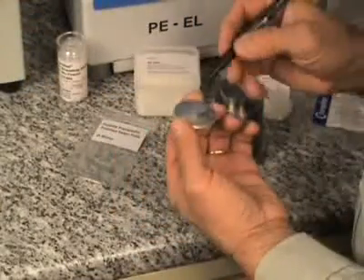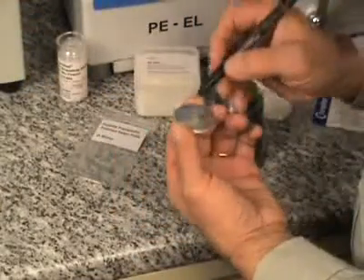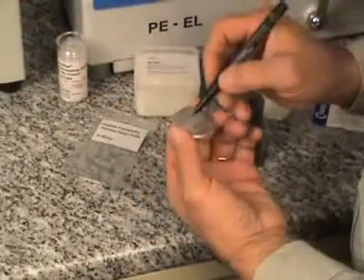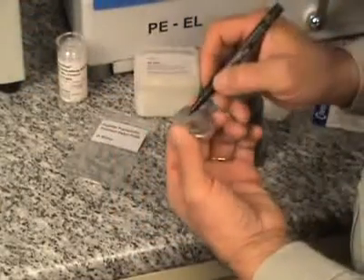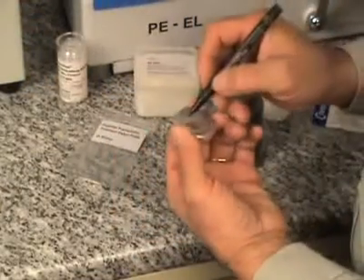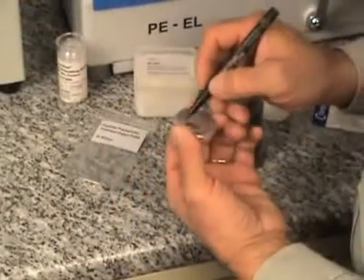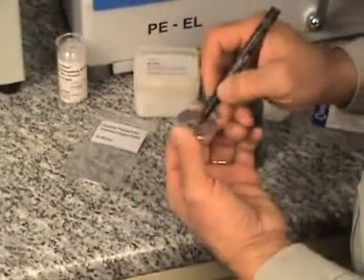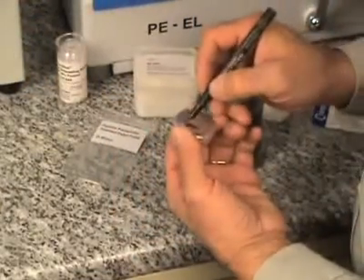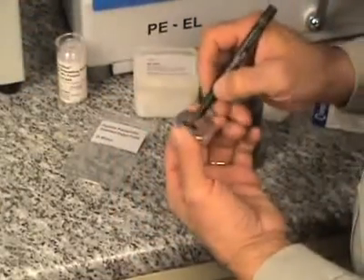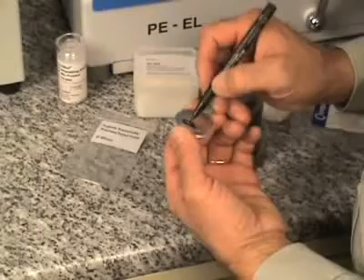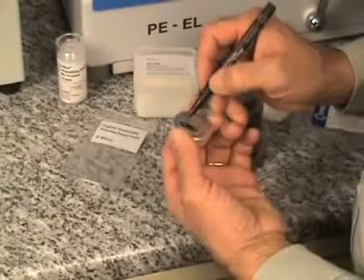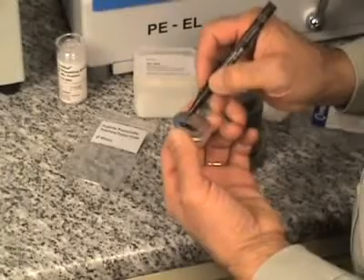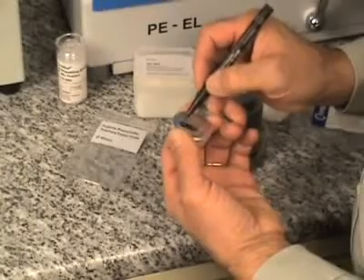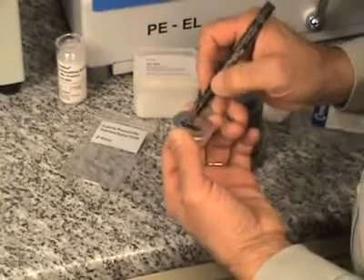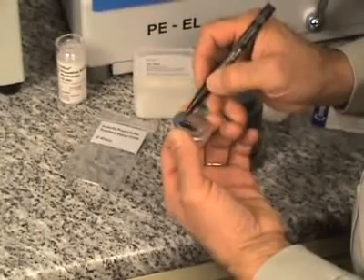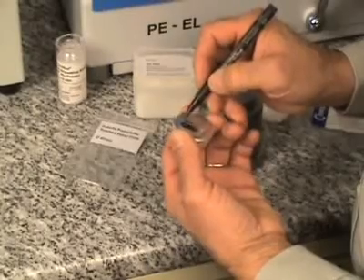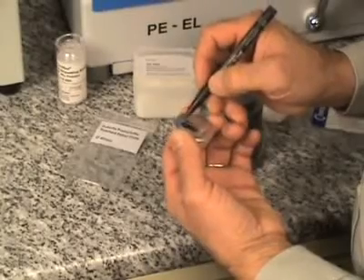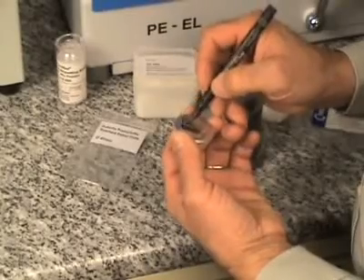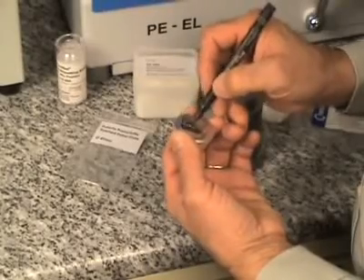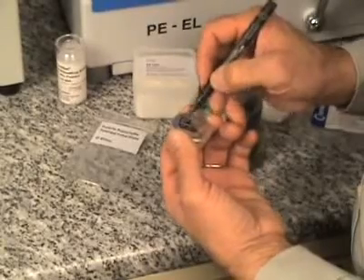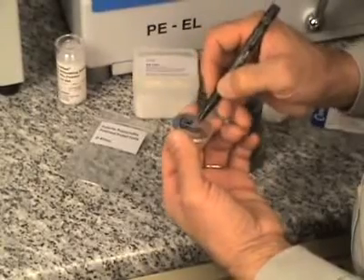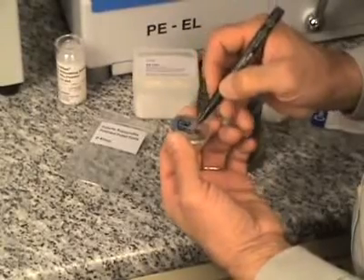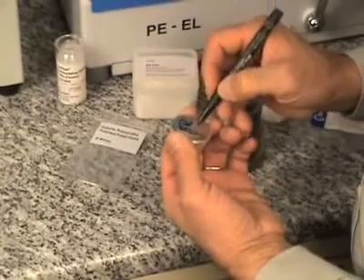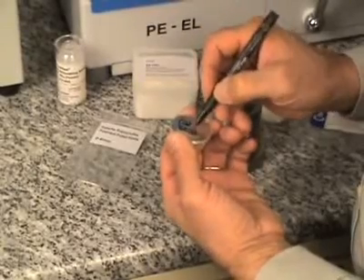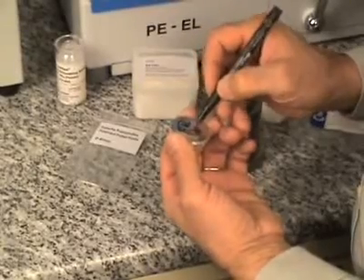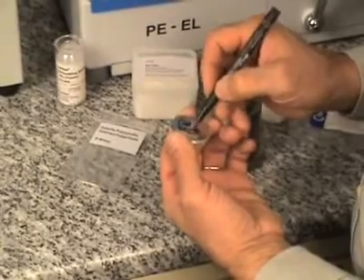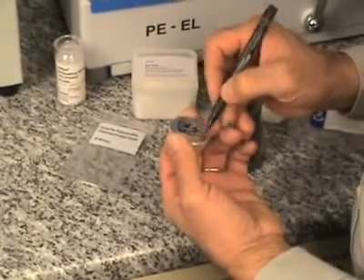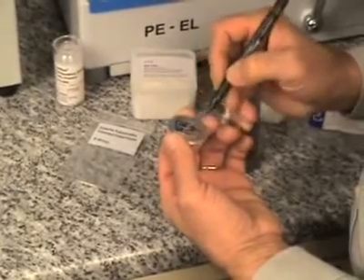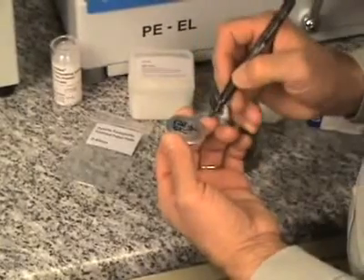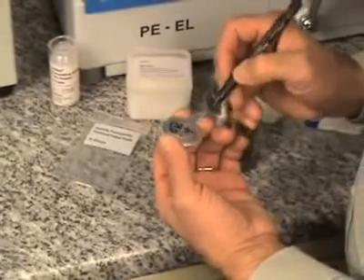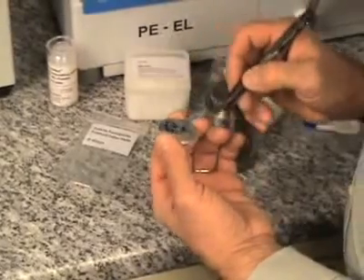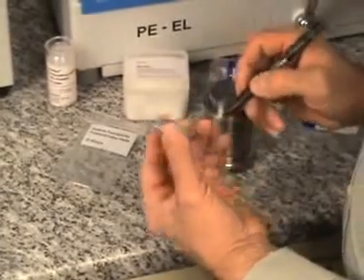The back side can be used to mark the pallet.